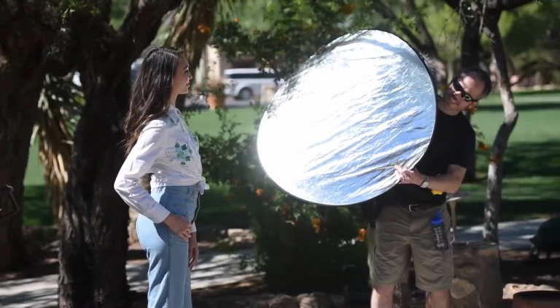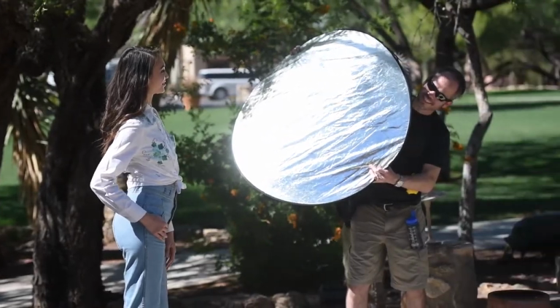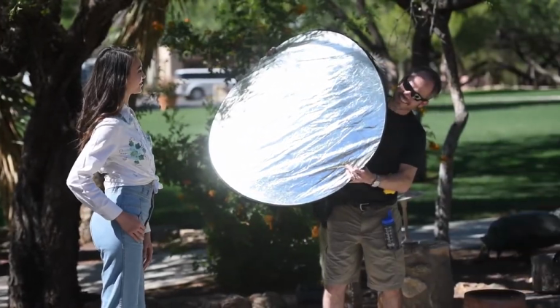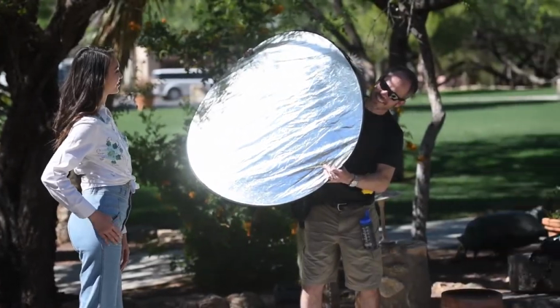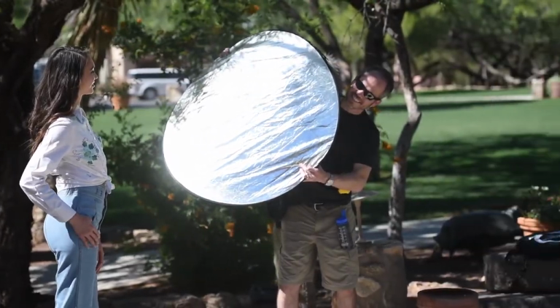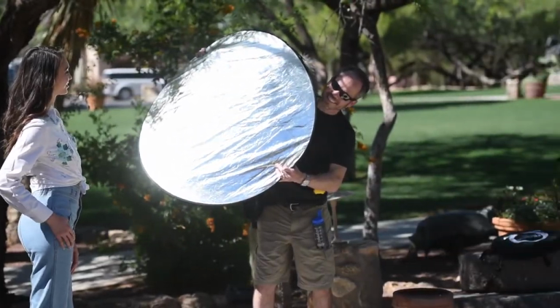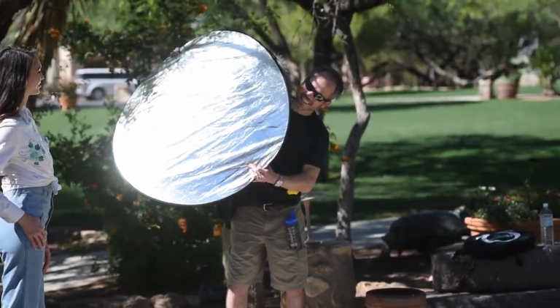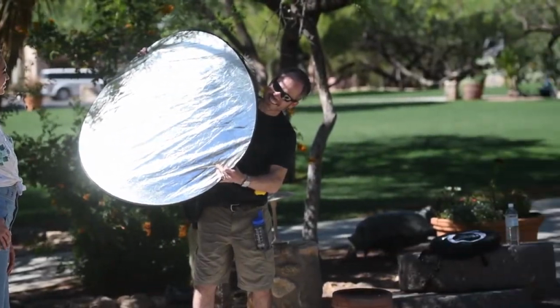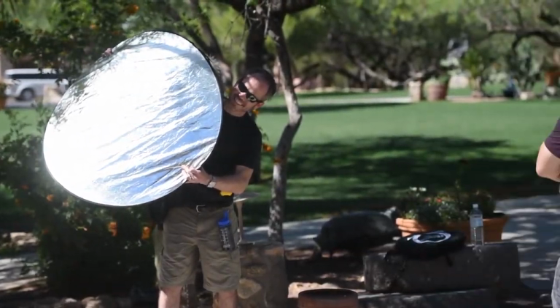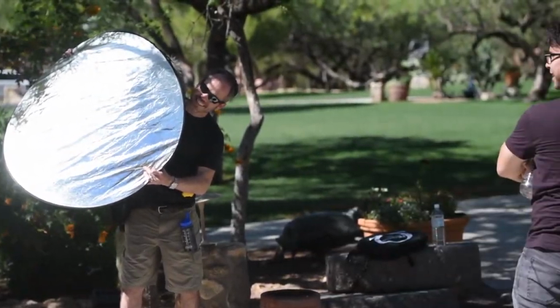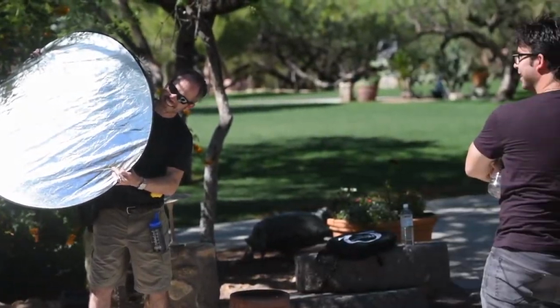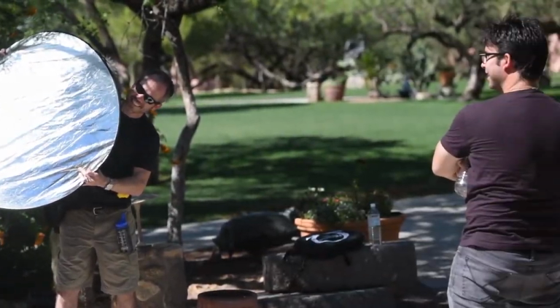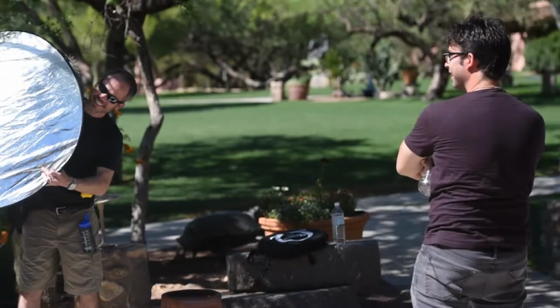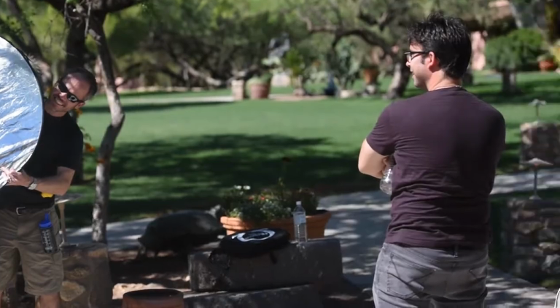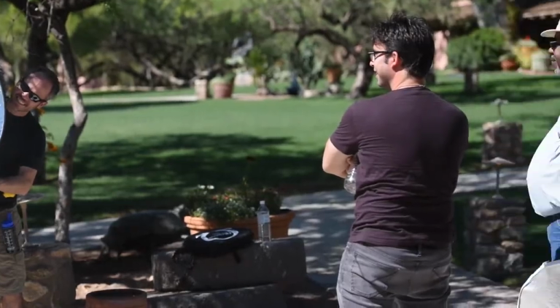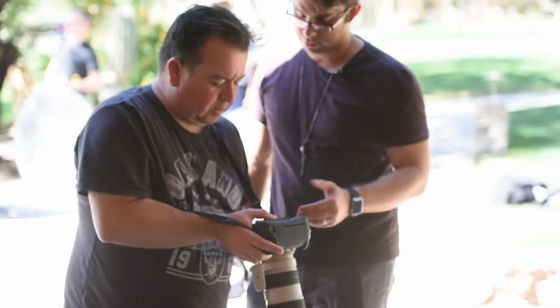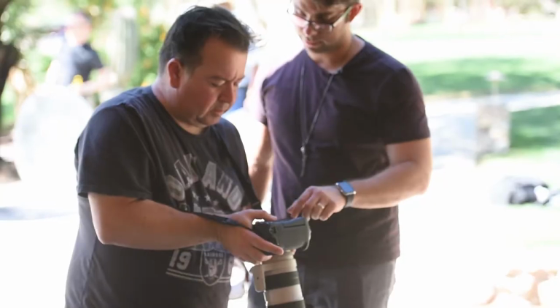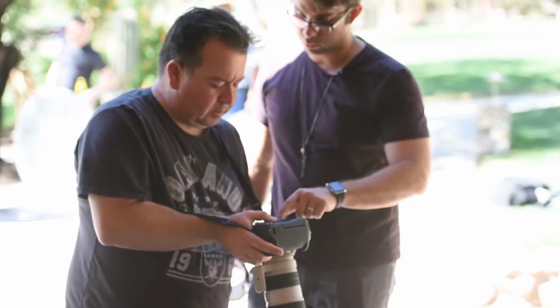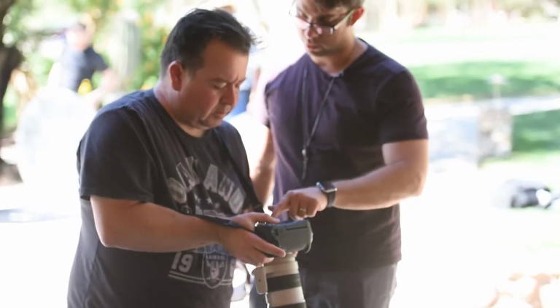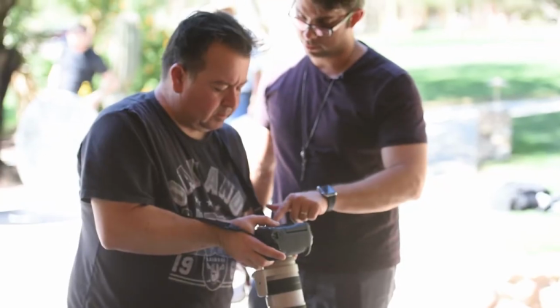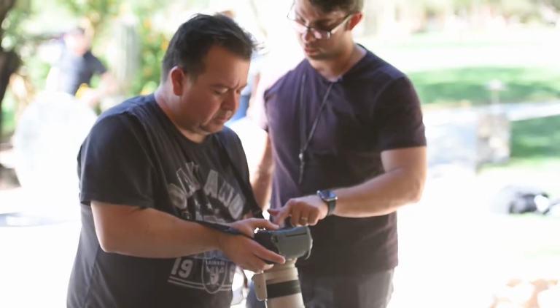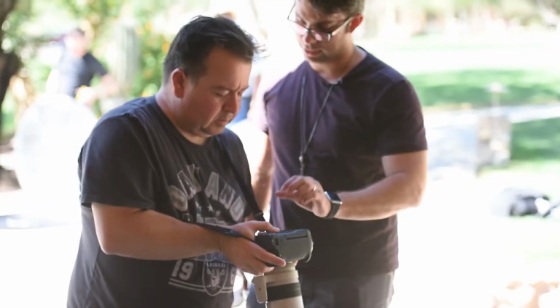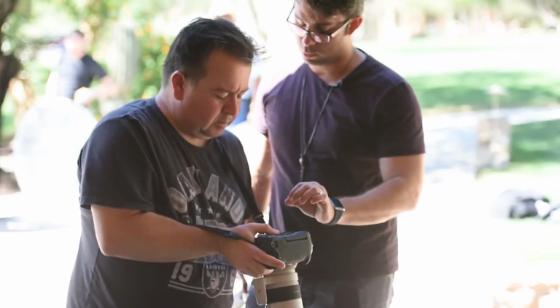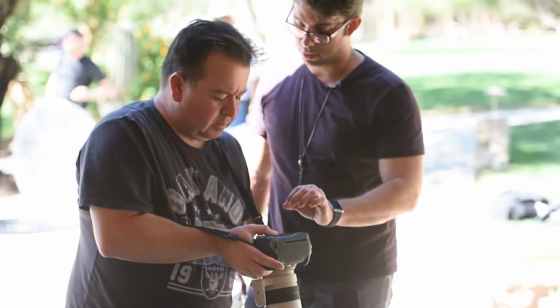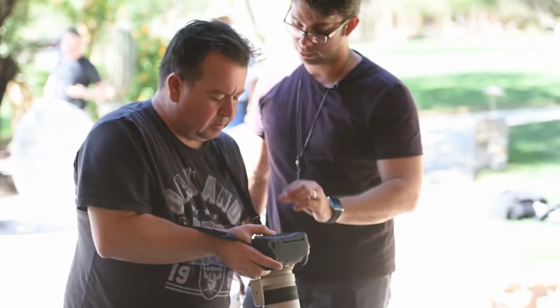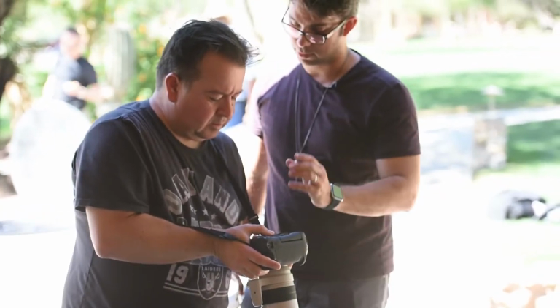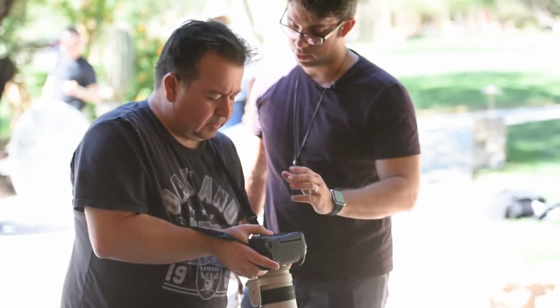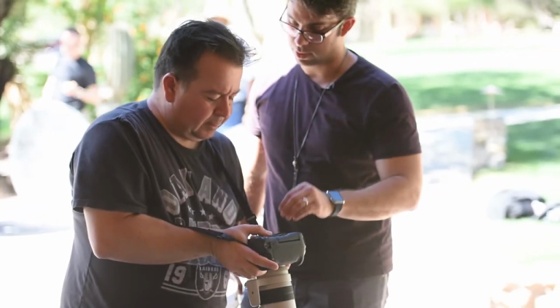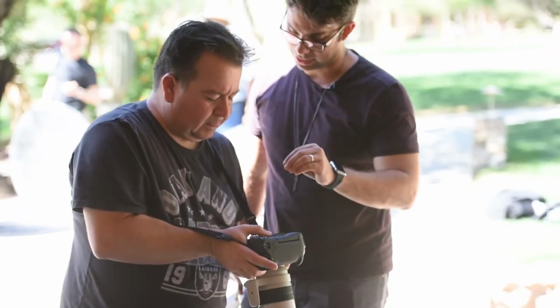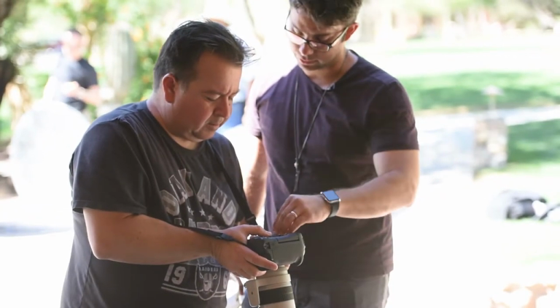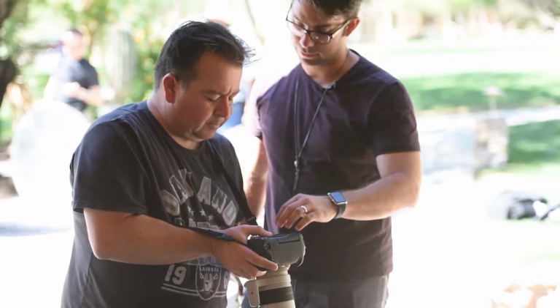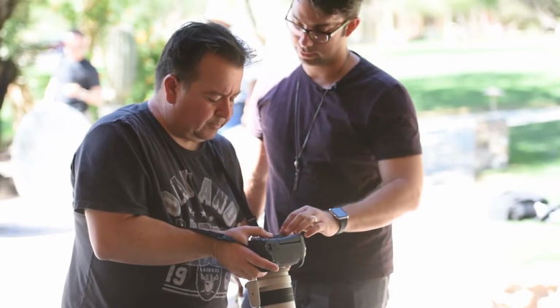Her neck is bright — that's the floor. So we have to put an equal amount or more light on the actual face.